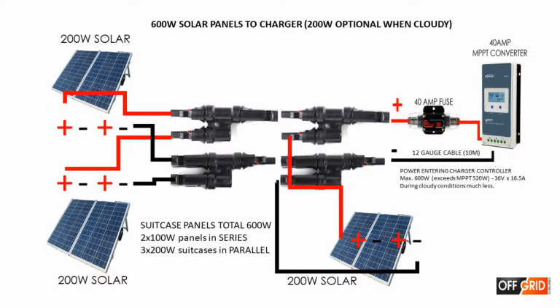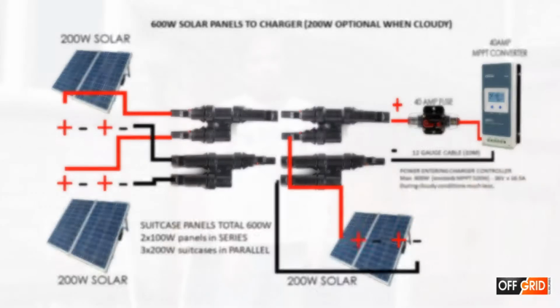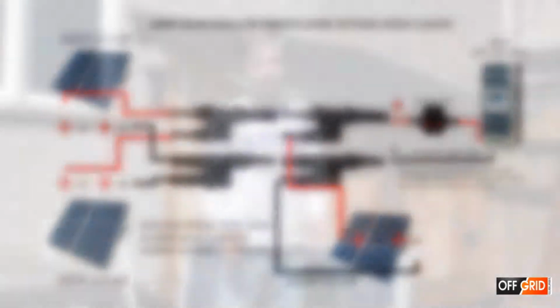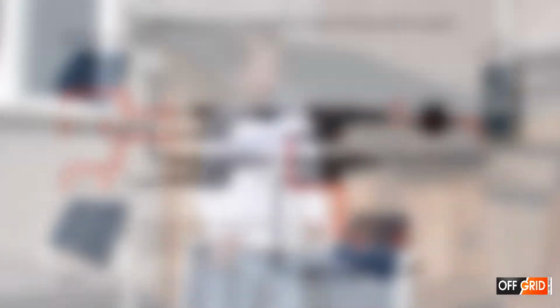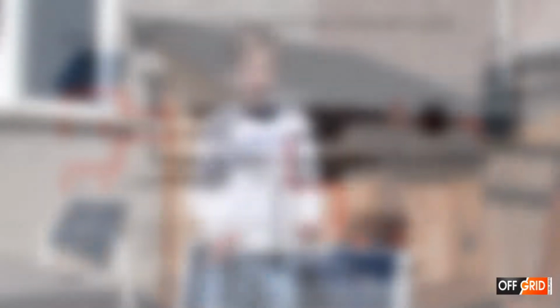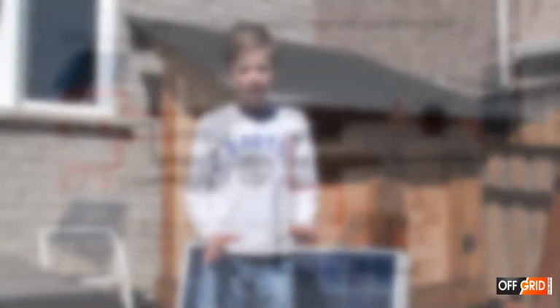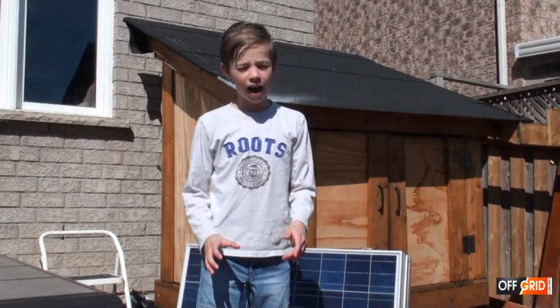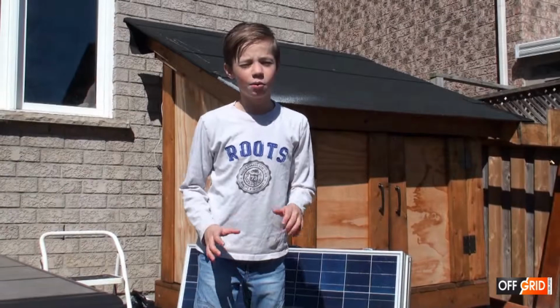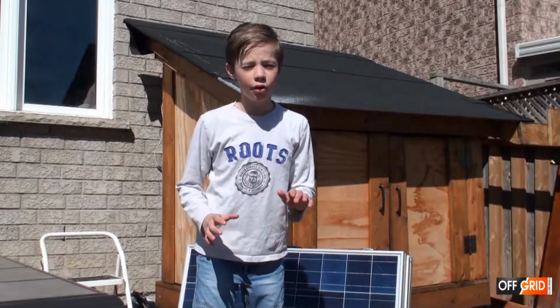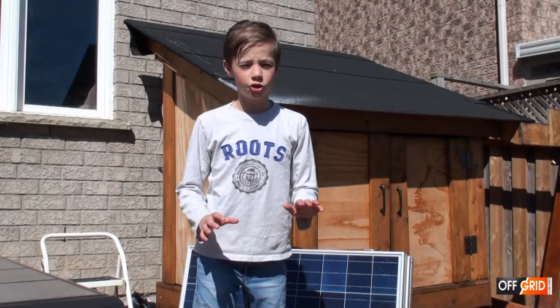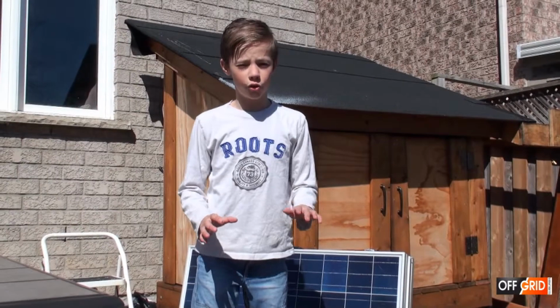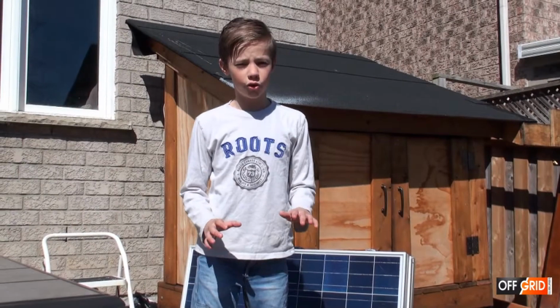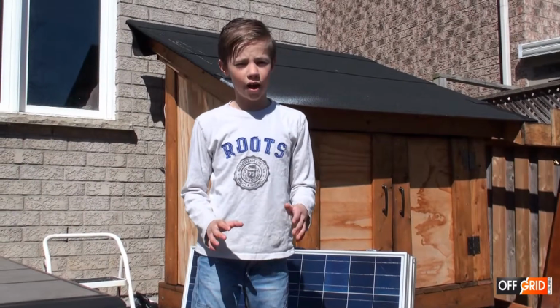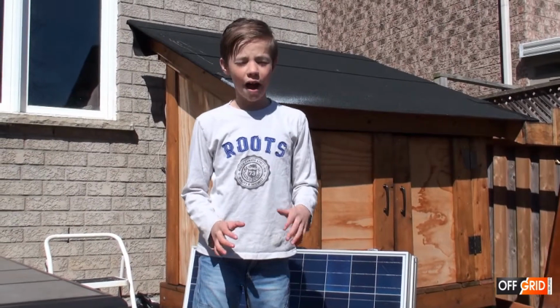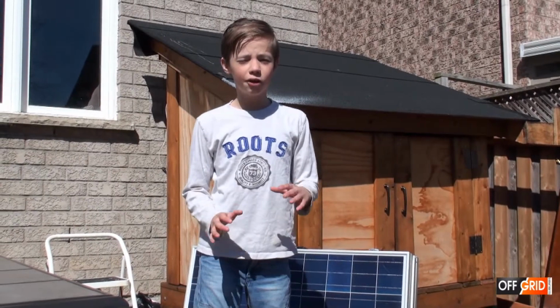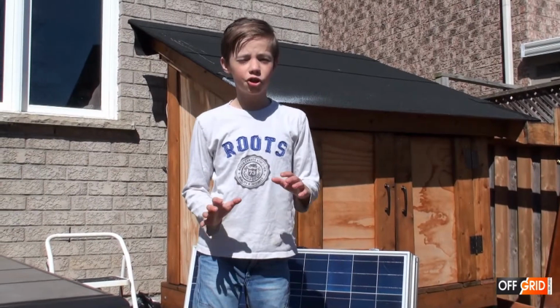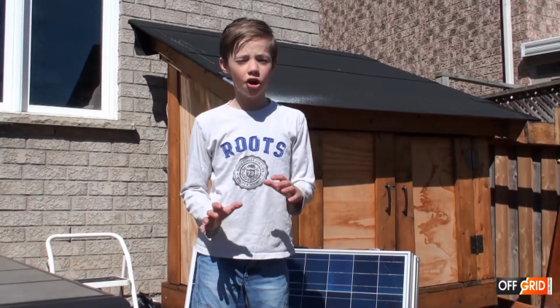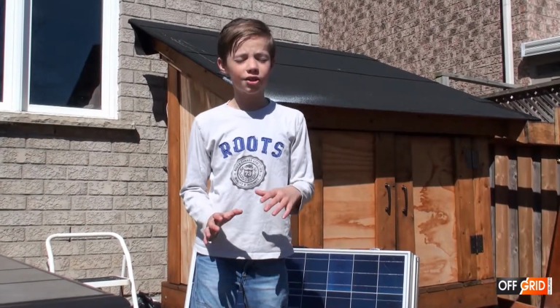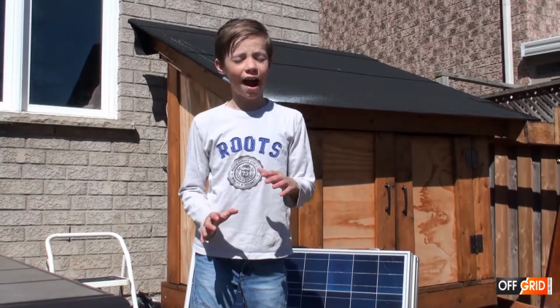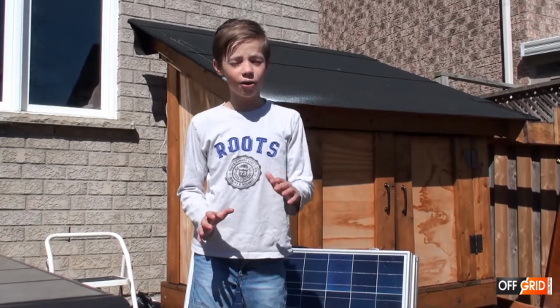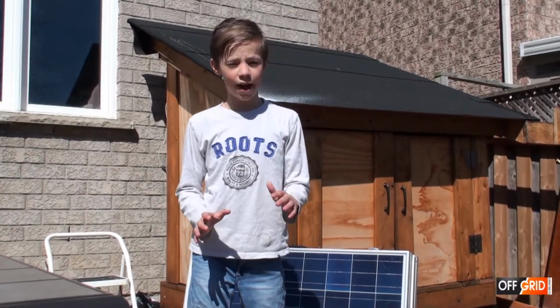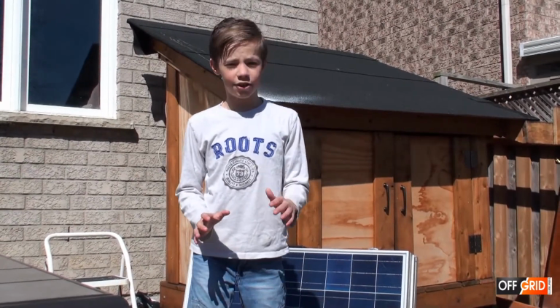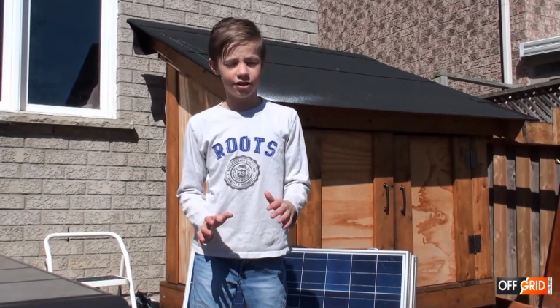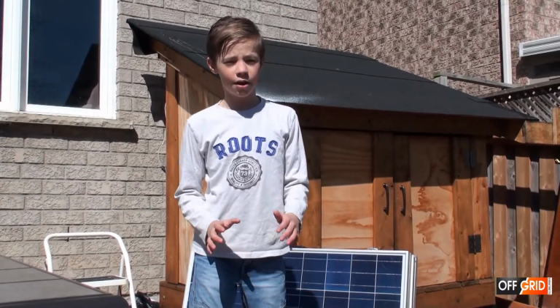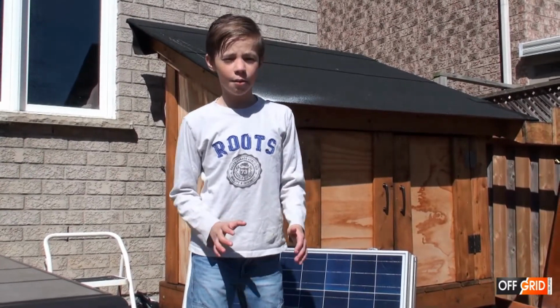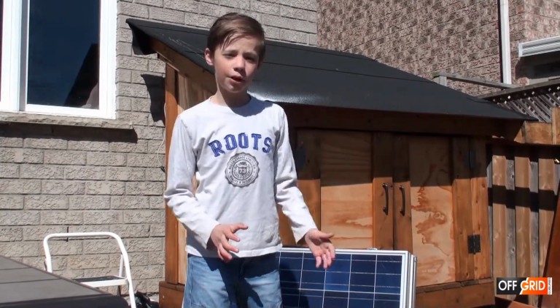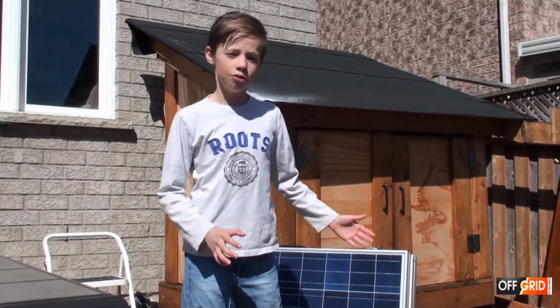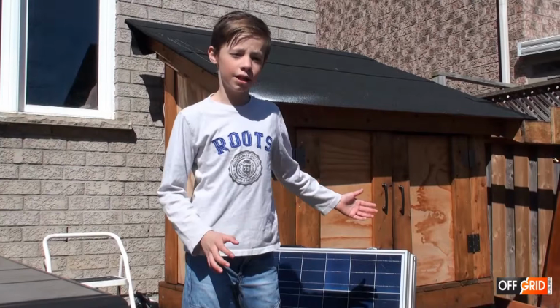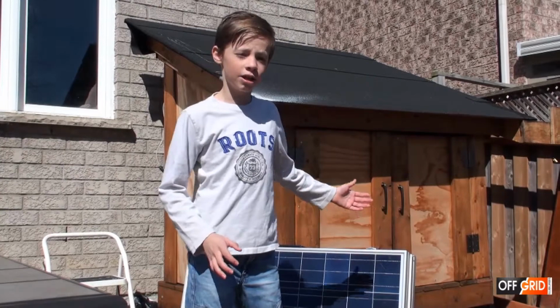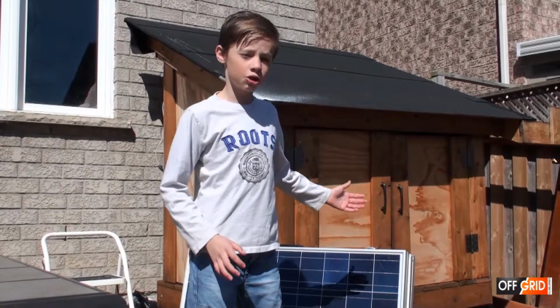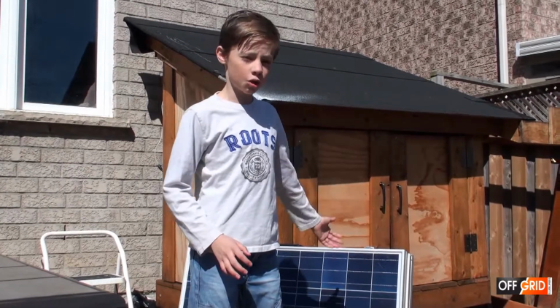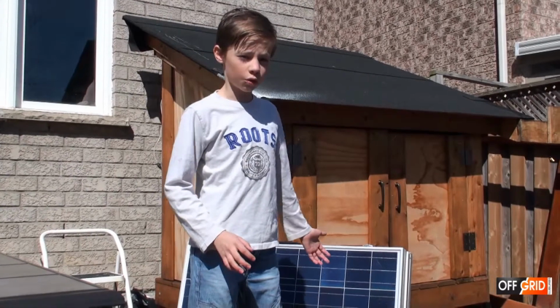Today I'm going to show you how to charge our batteries by using solar.